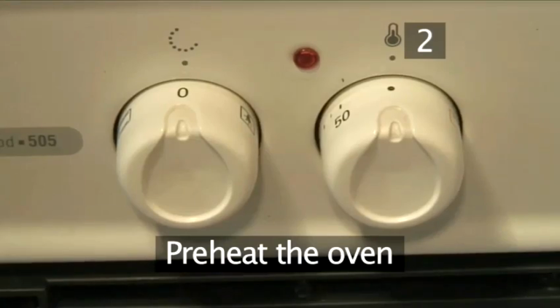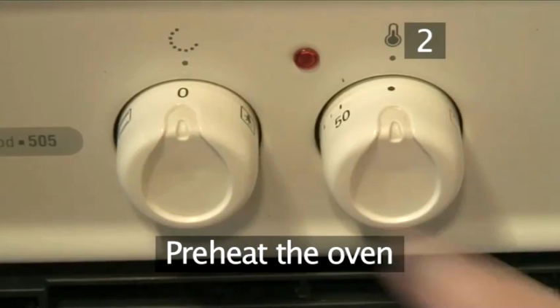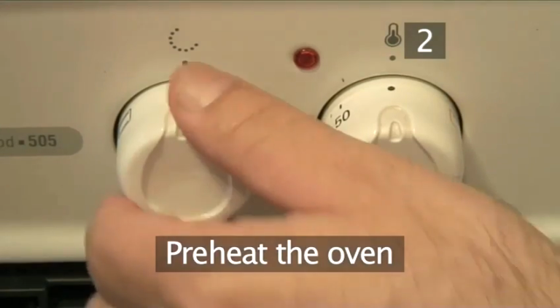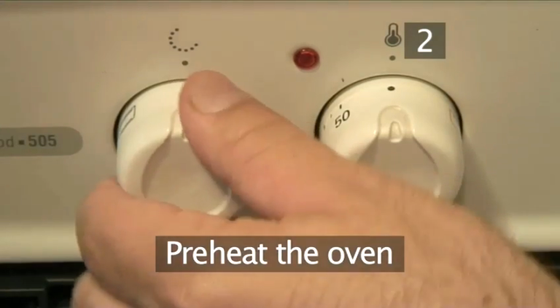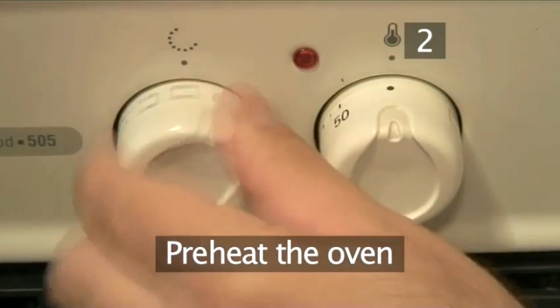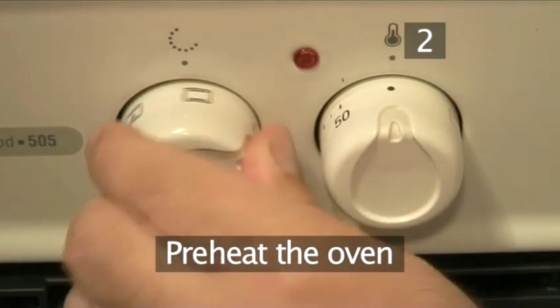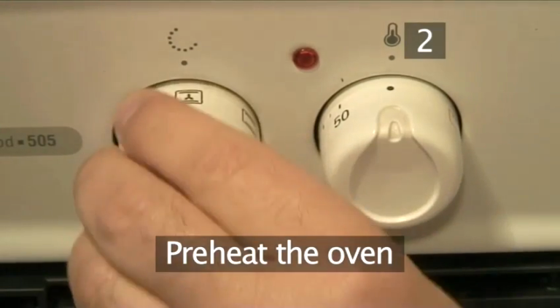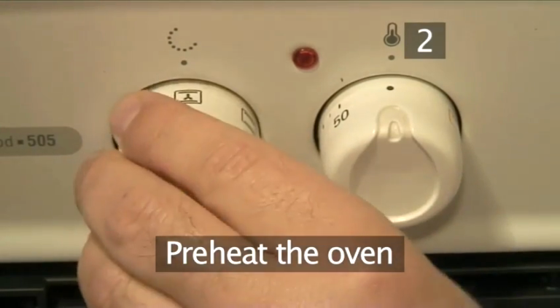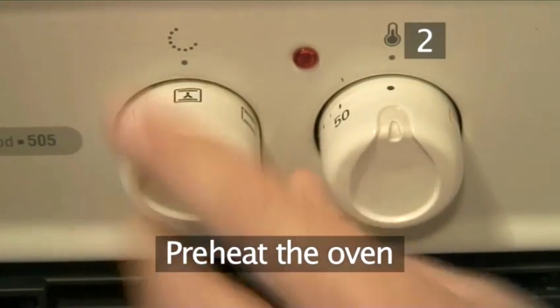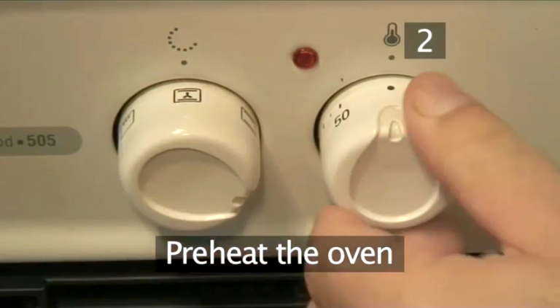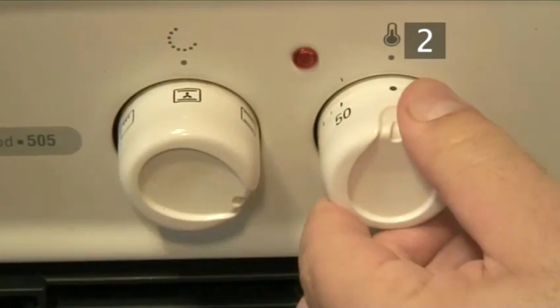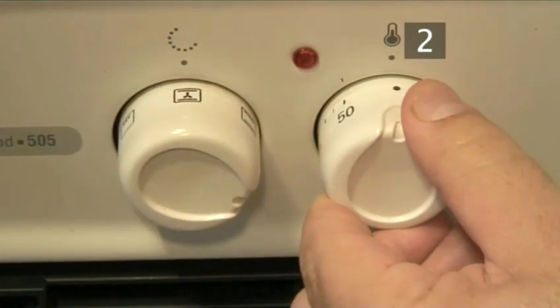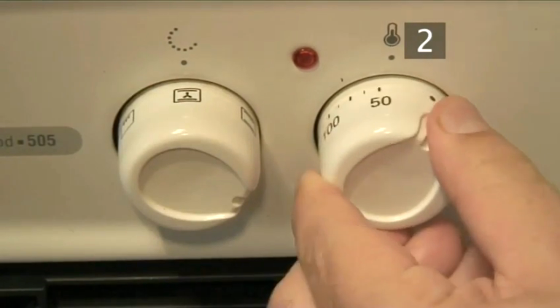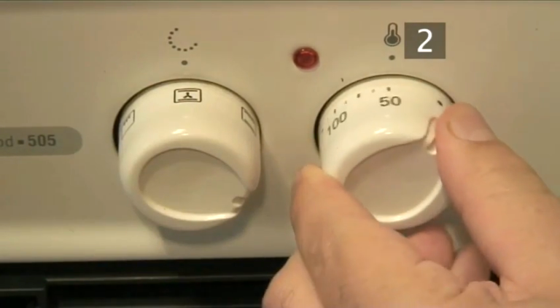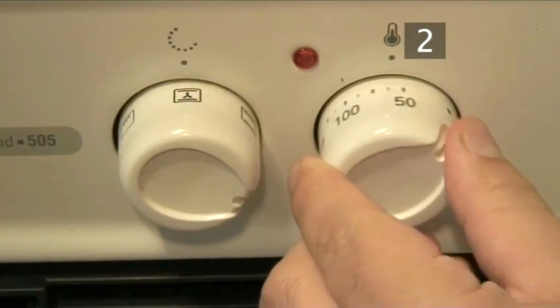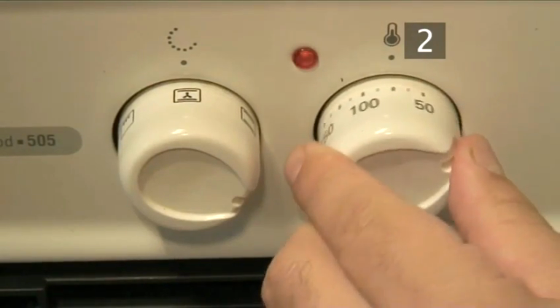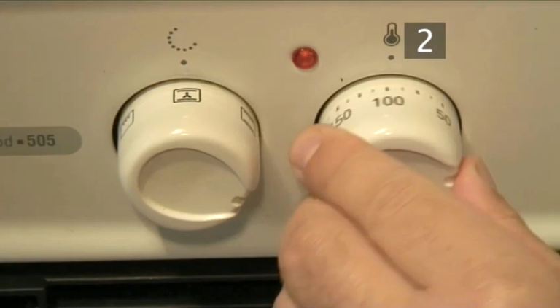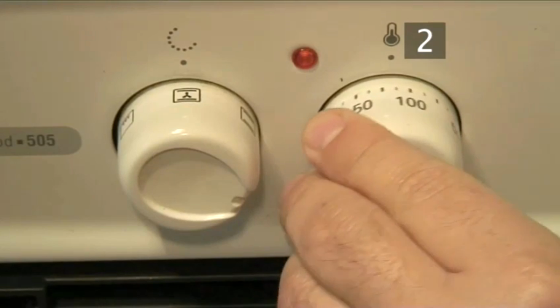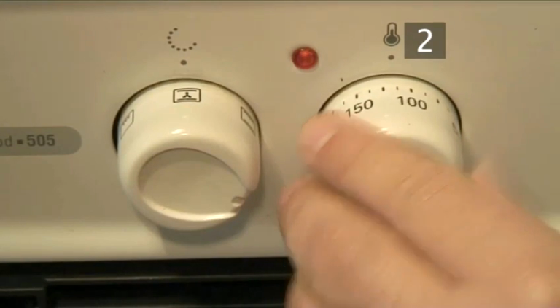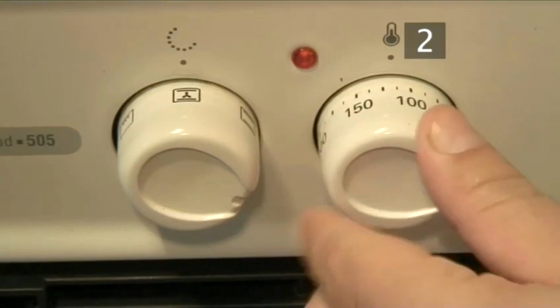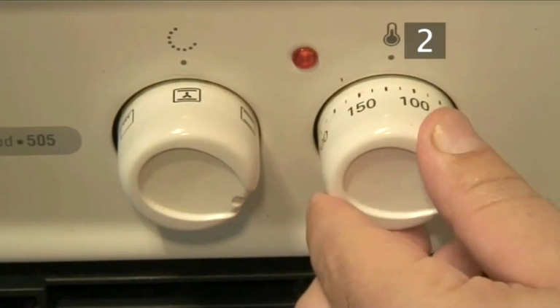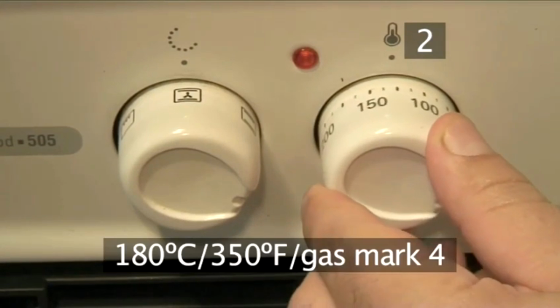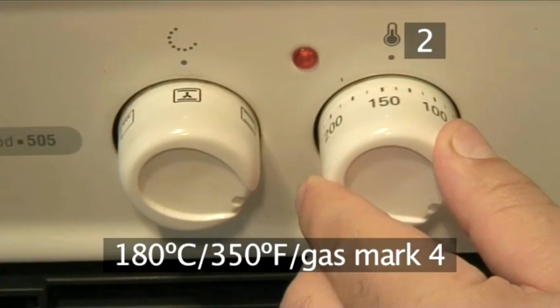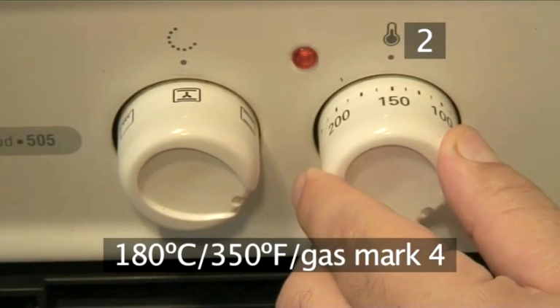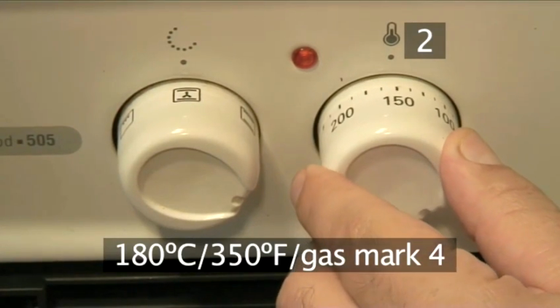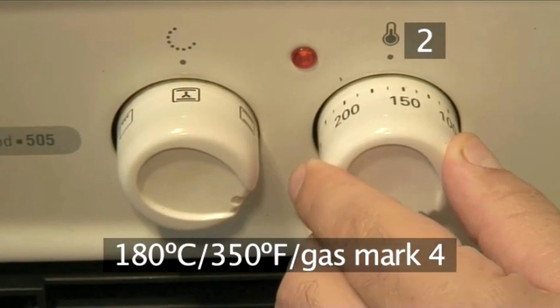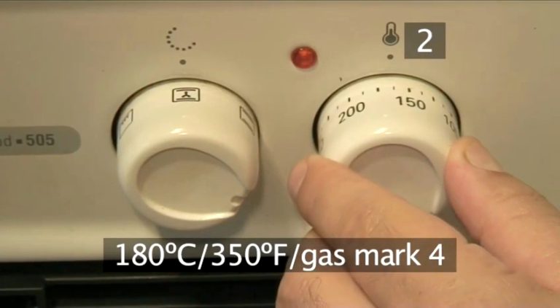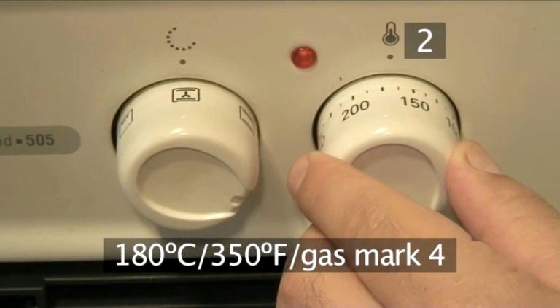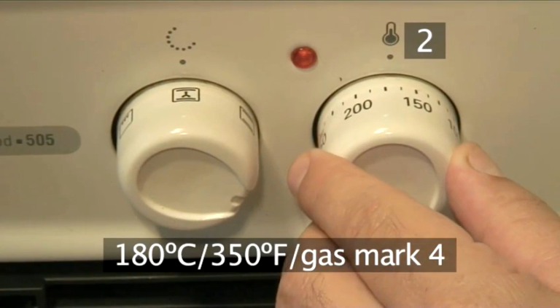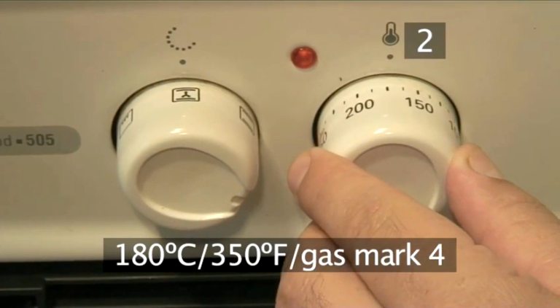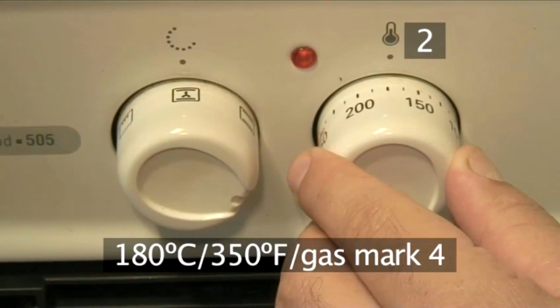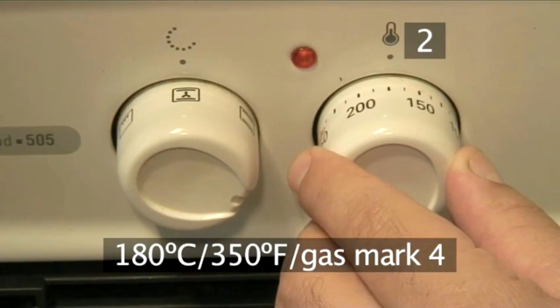Step 2: Preheat the oven. Before you begin your turkey au gratin, set your oven to 180 degrees centigrade.